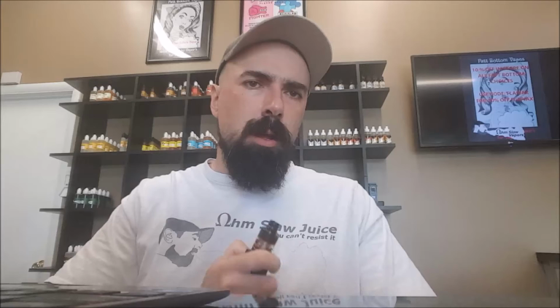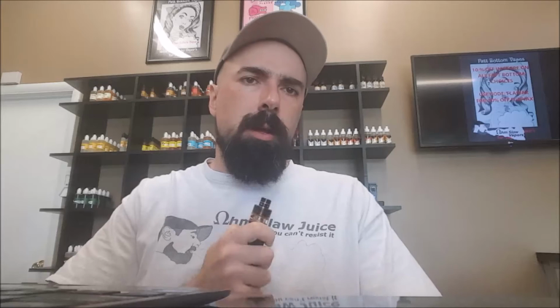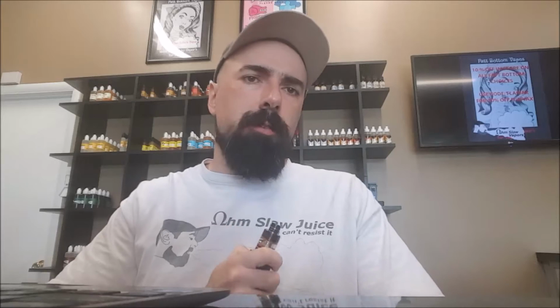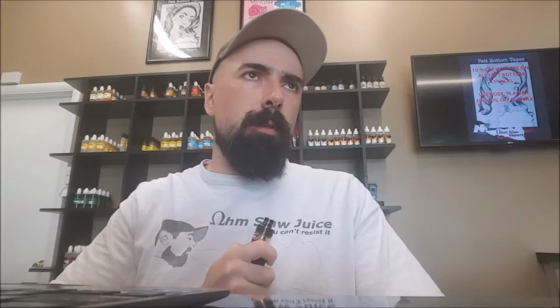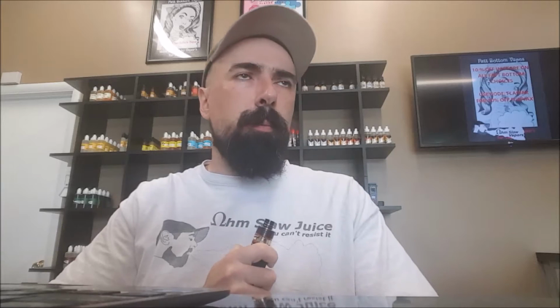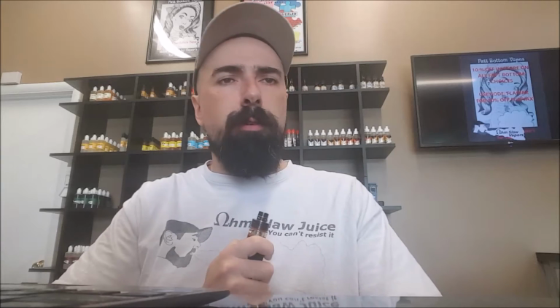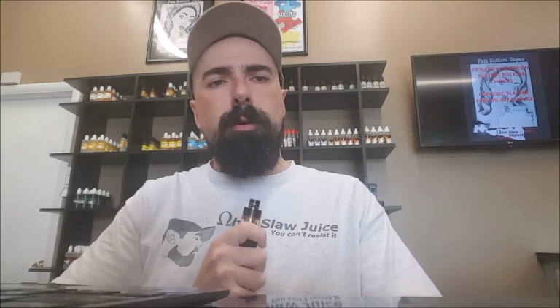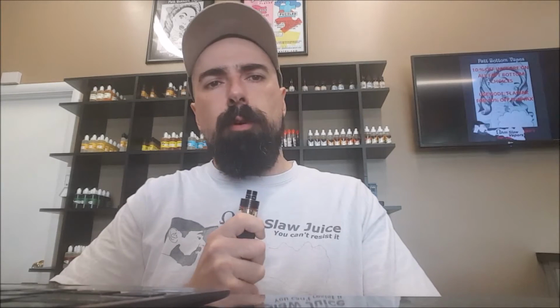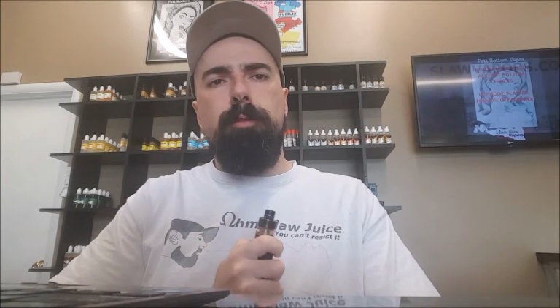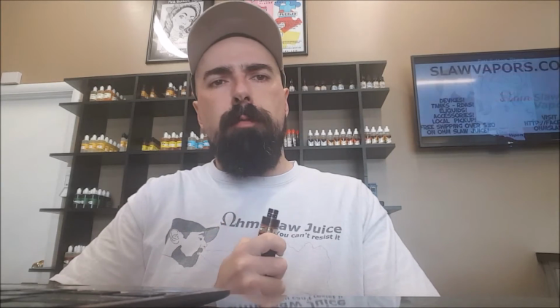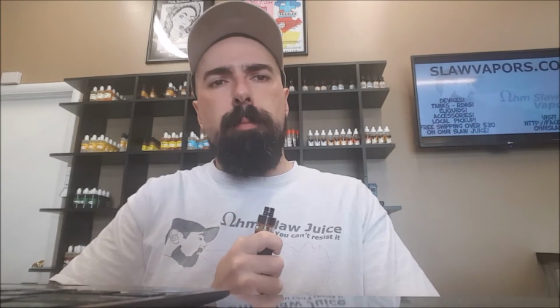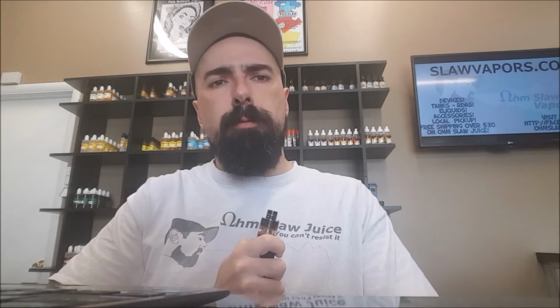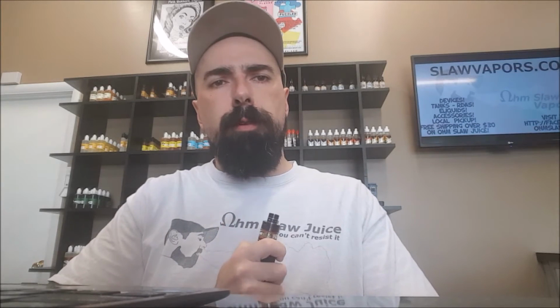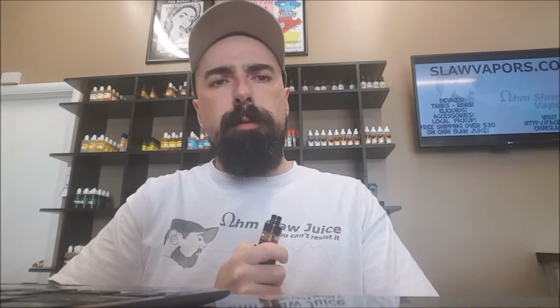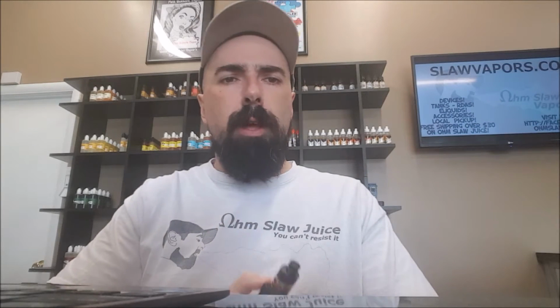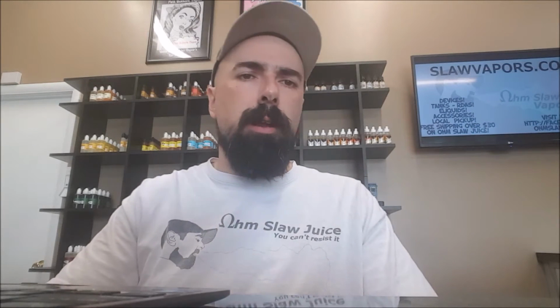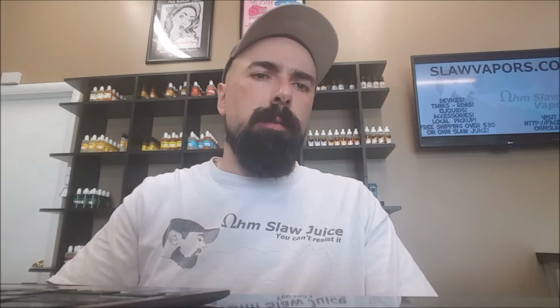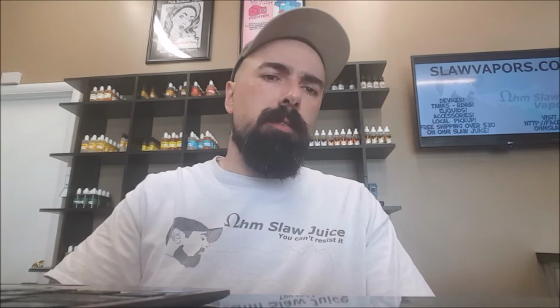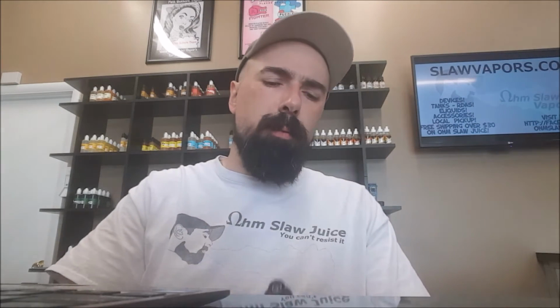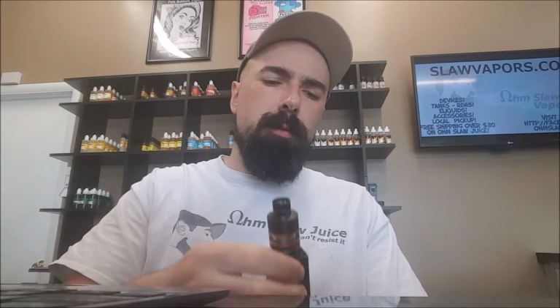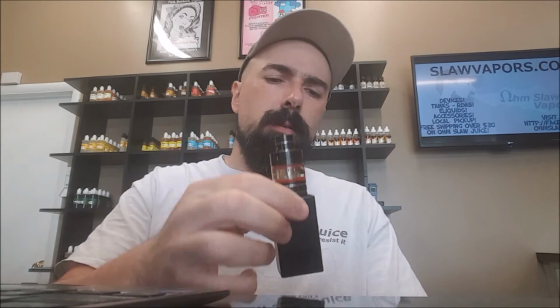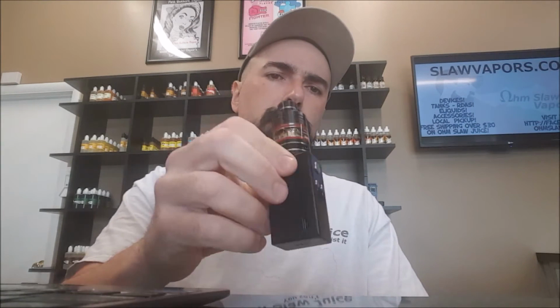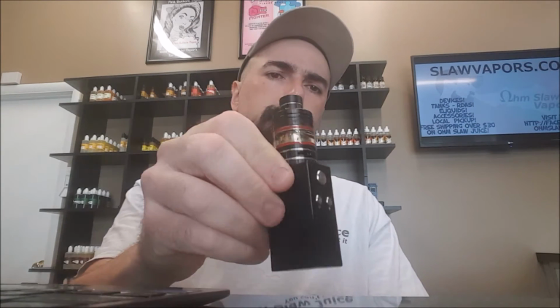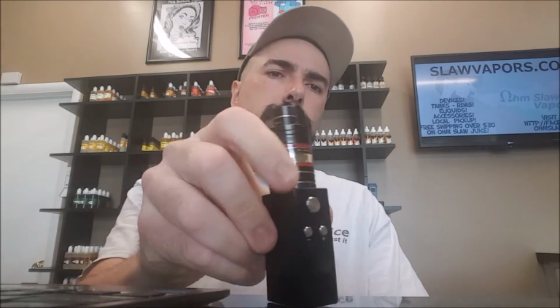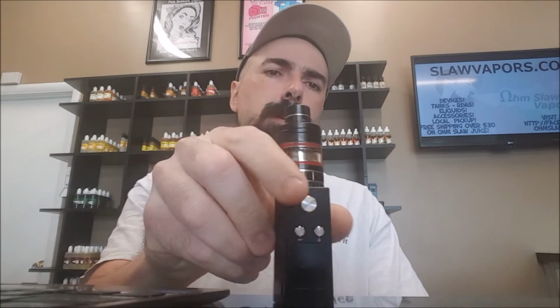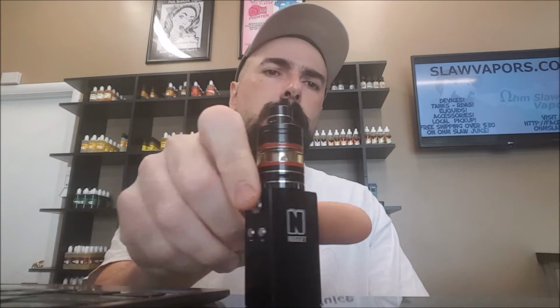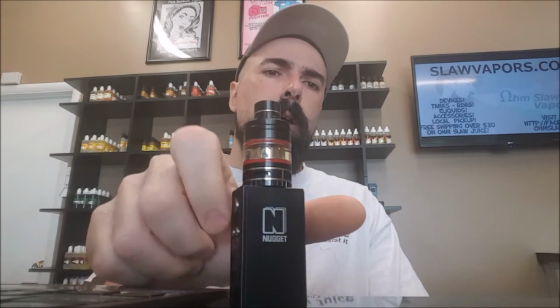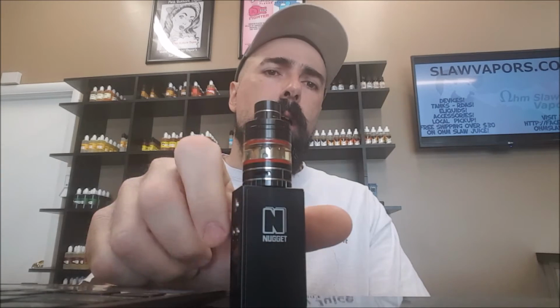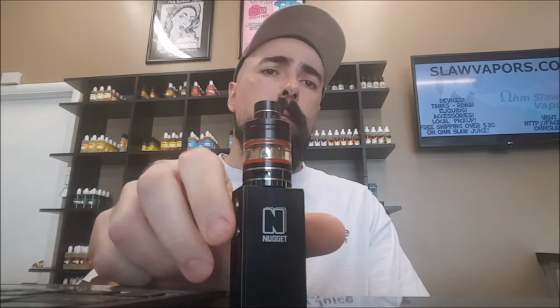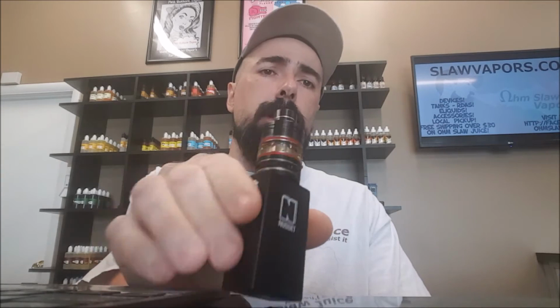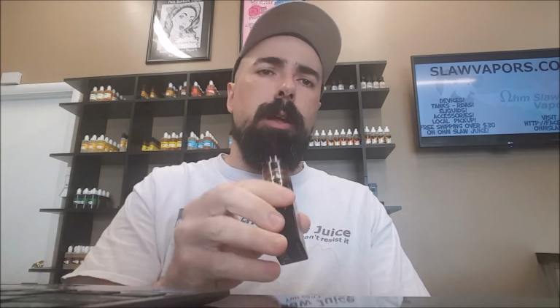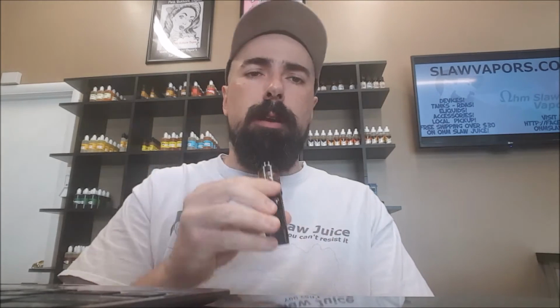This is another episode of Ohm's Law Vapors Reviews, and this episode we're reviewing the Nugget.